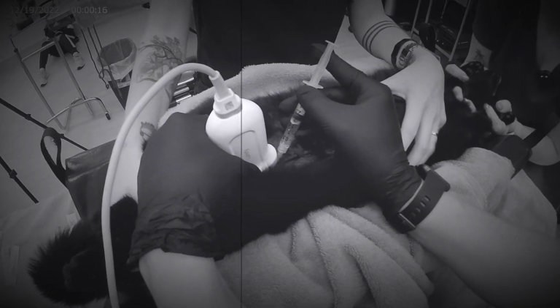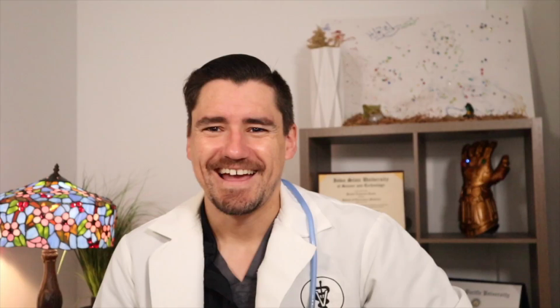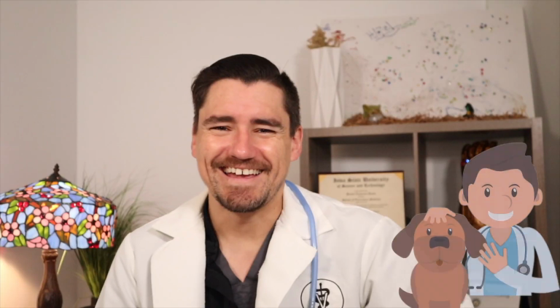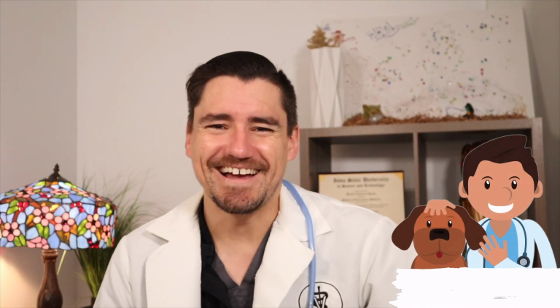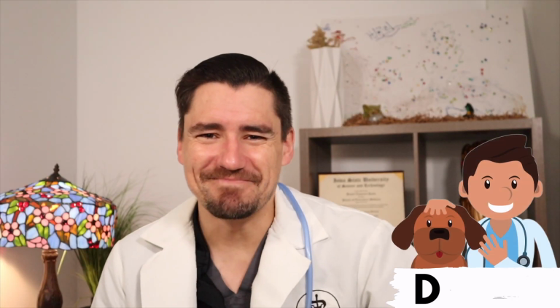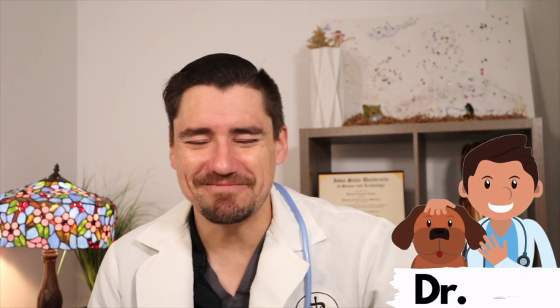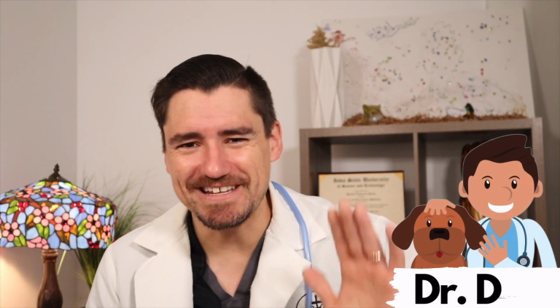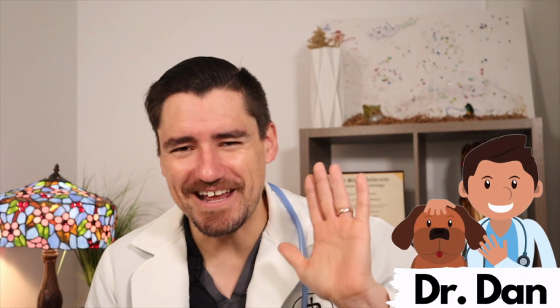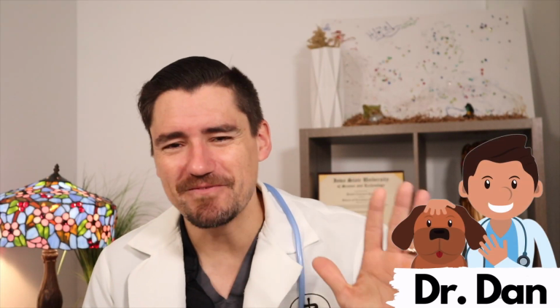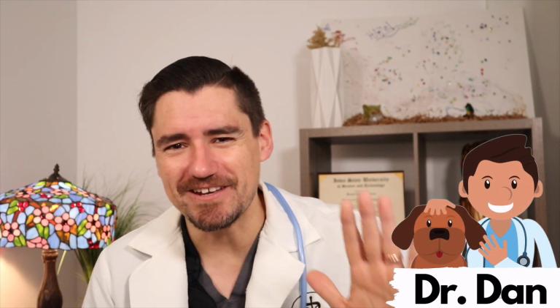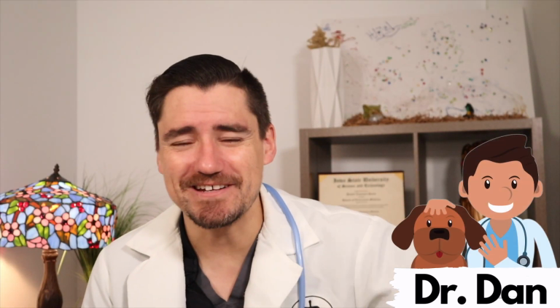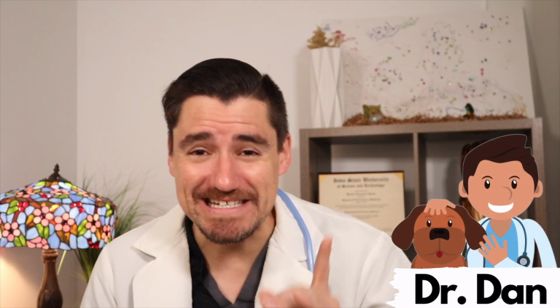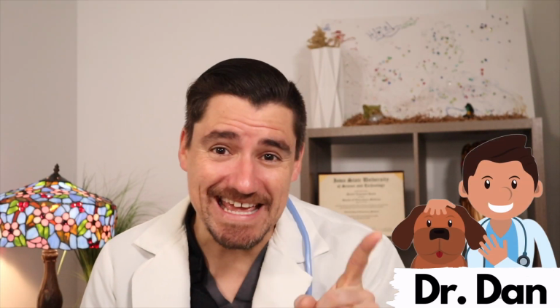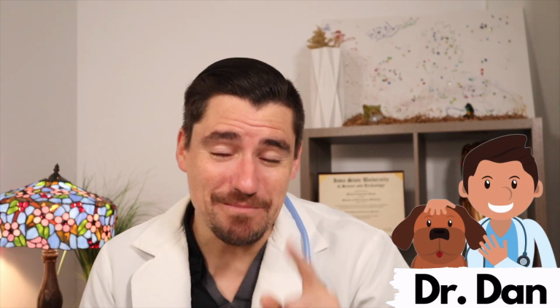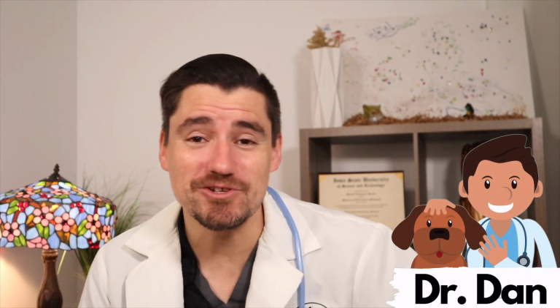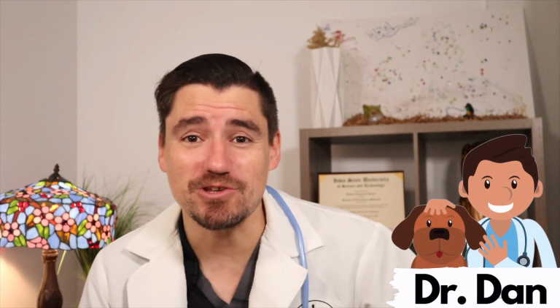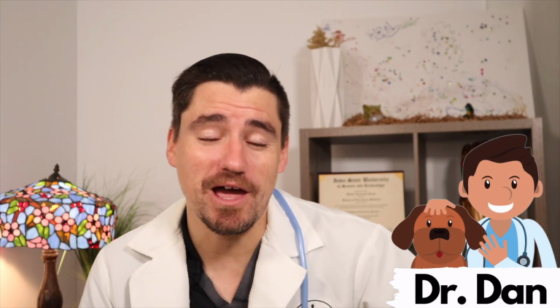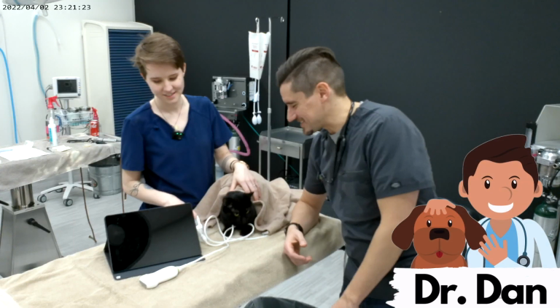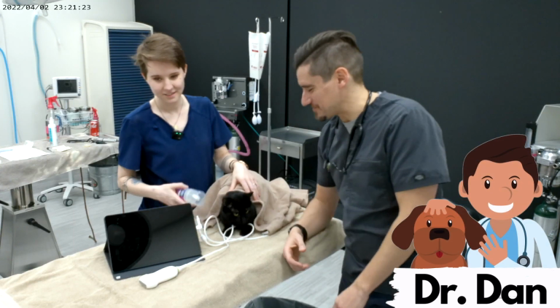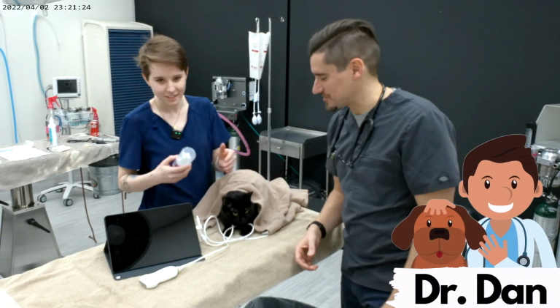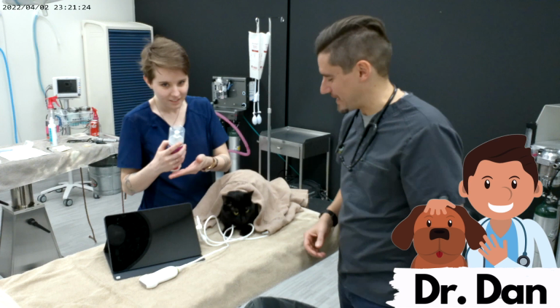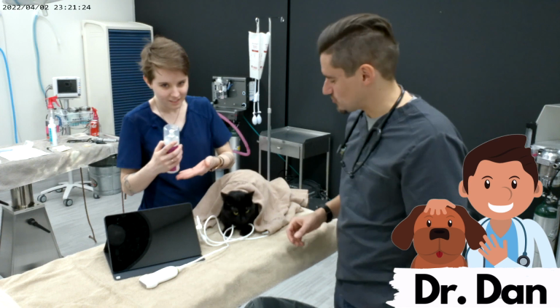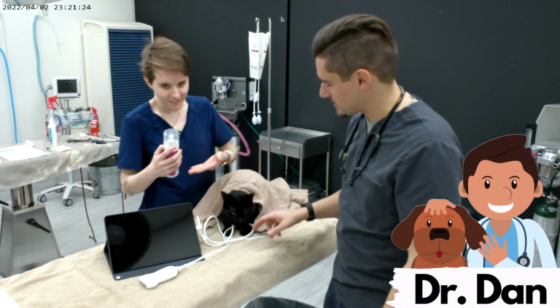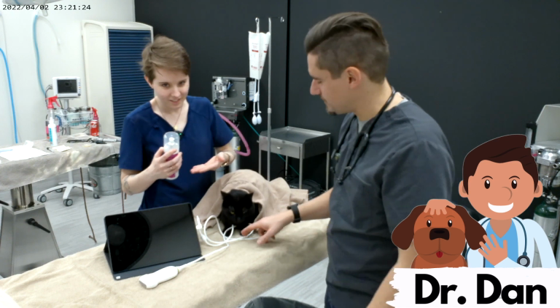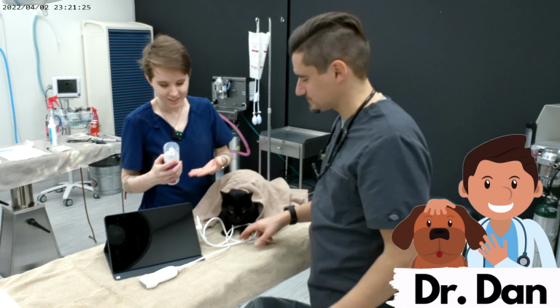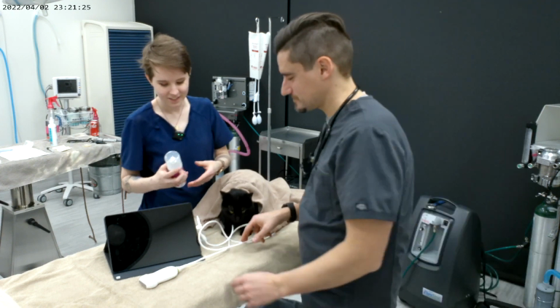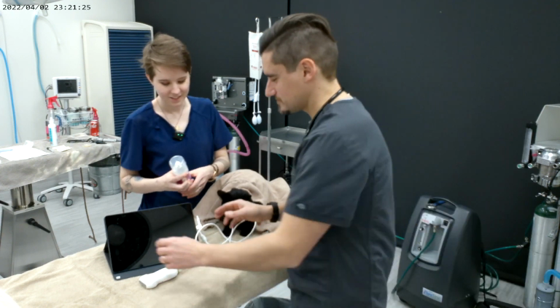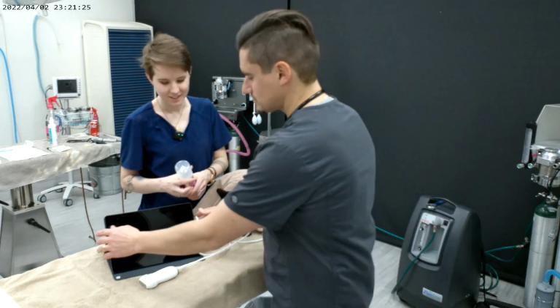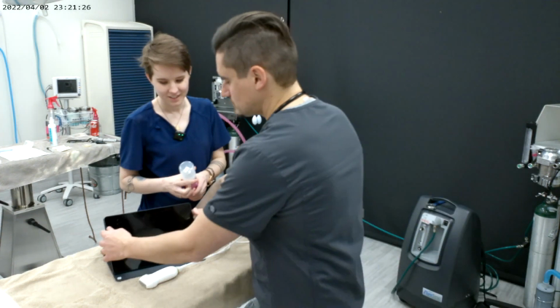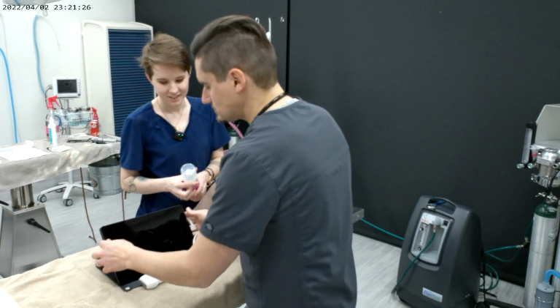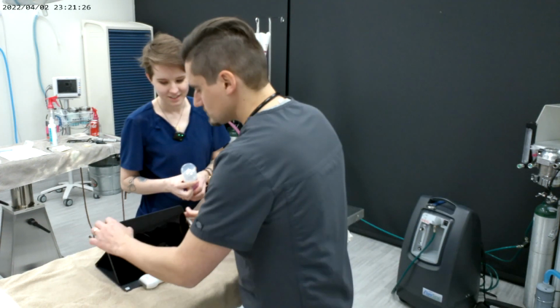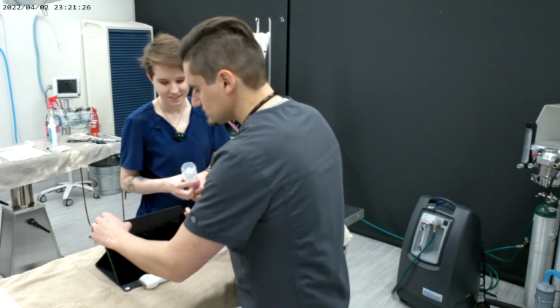Hey guys, my name is Dan, I'm a veterinarian. Today I'm gonna show you, as a veterinarian, how I go about getting urine from a cat.